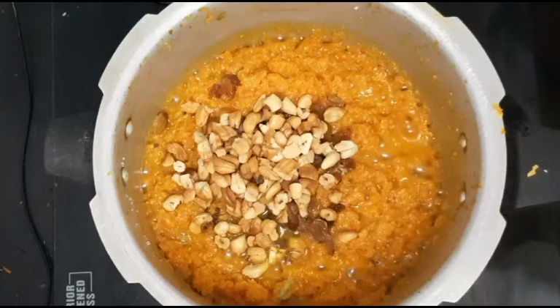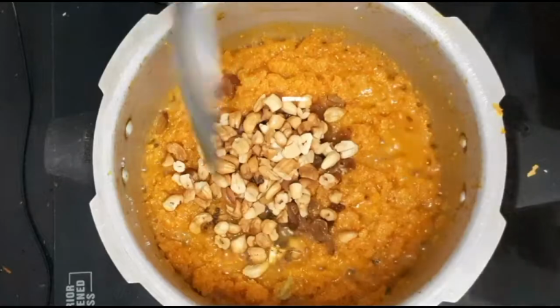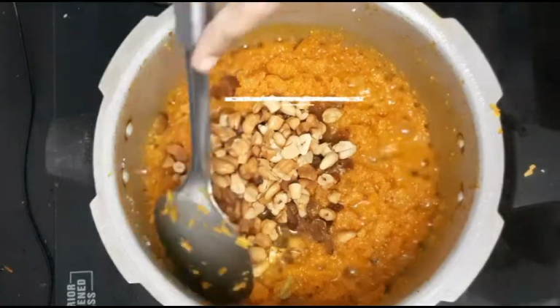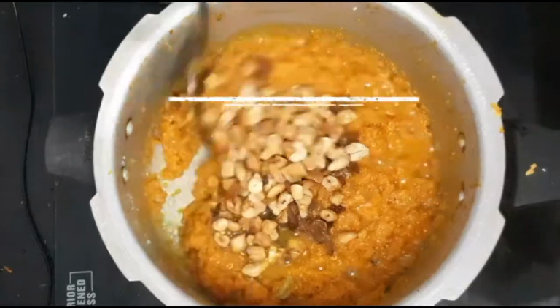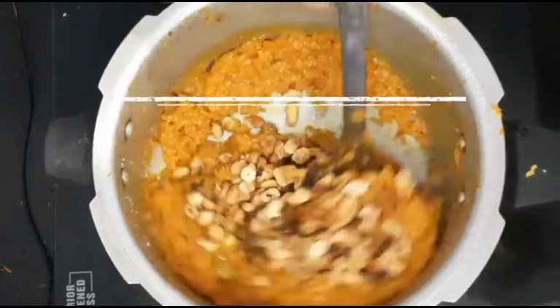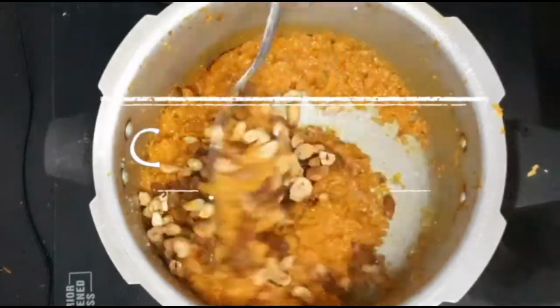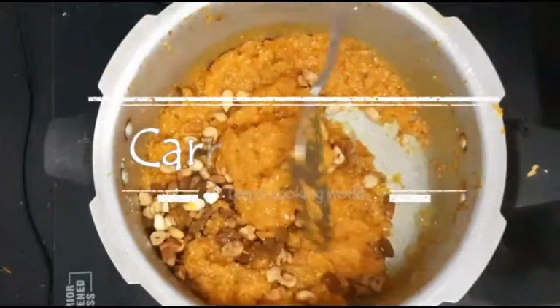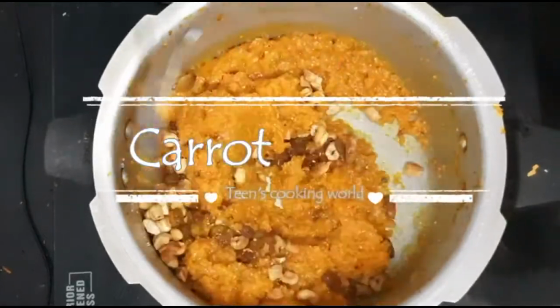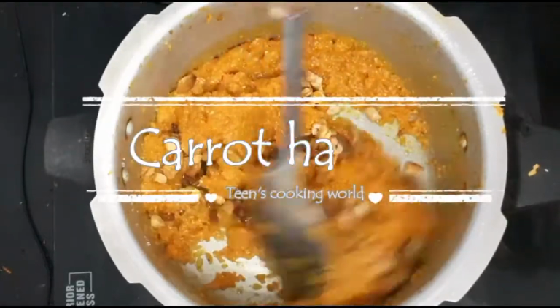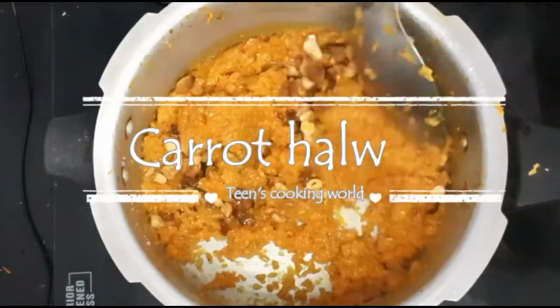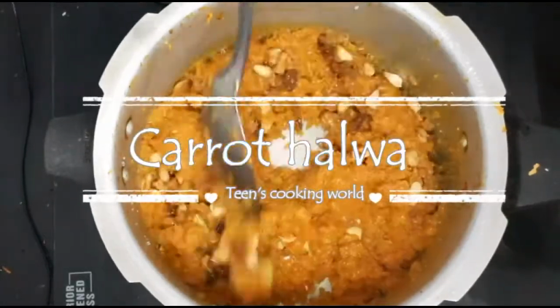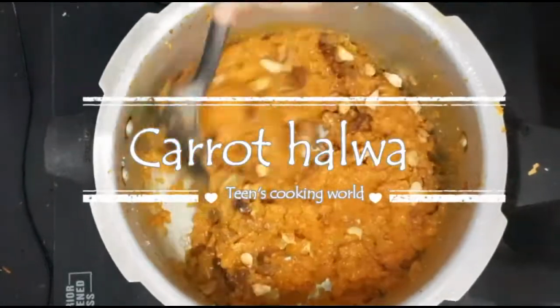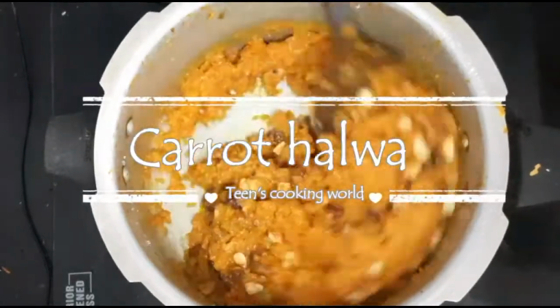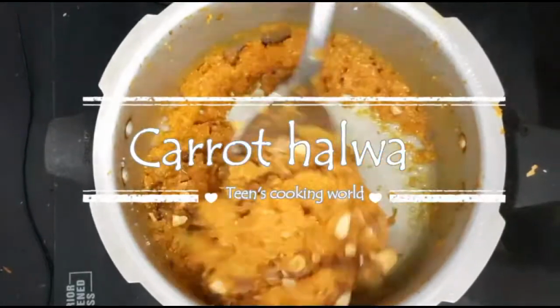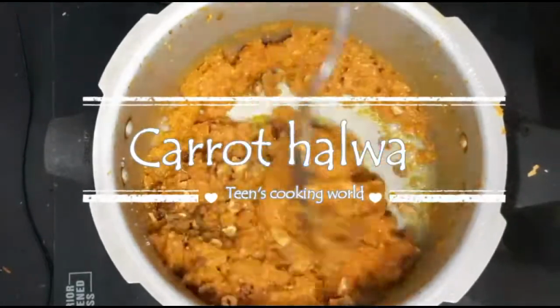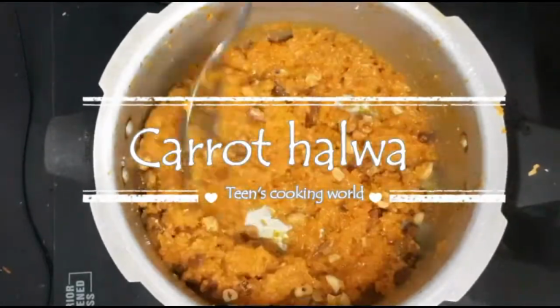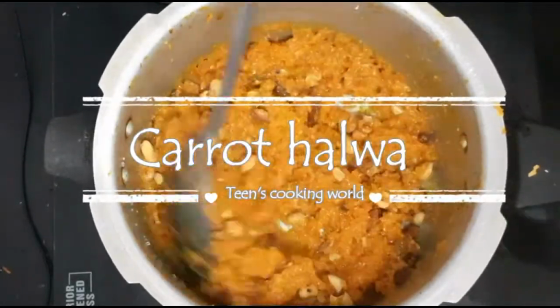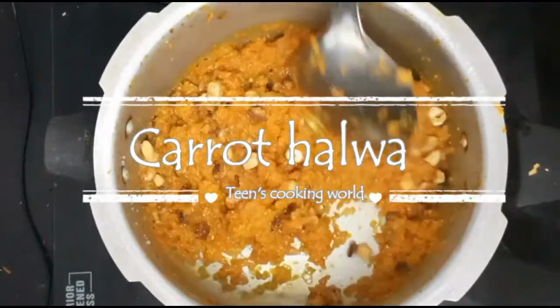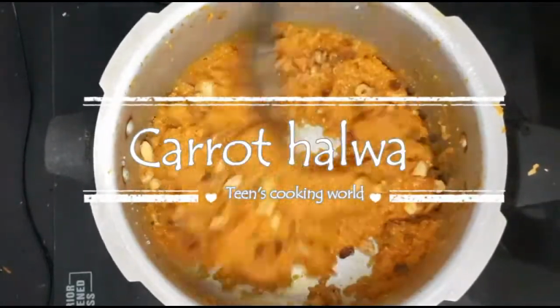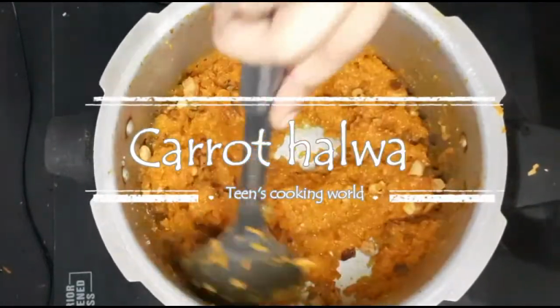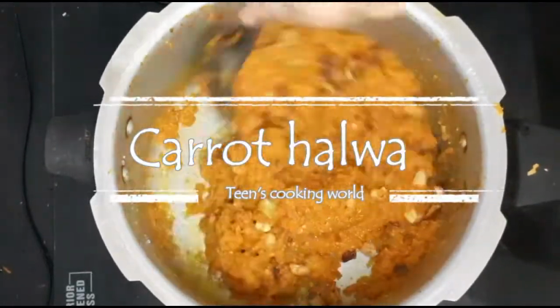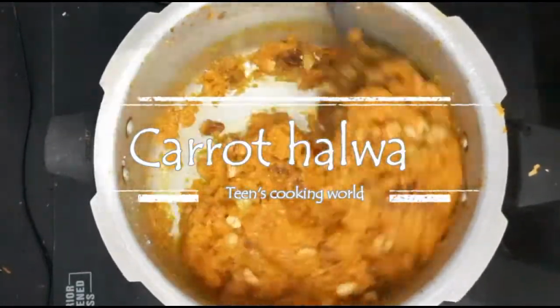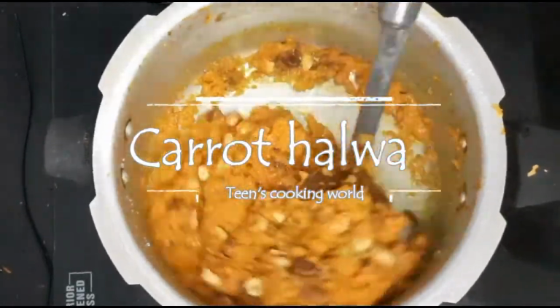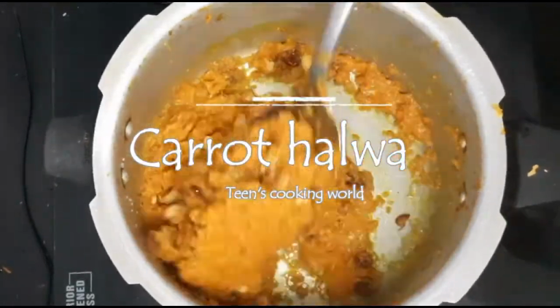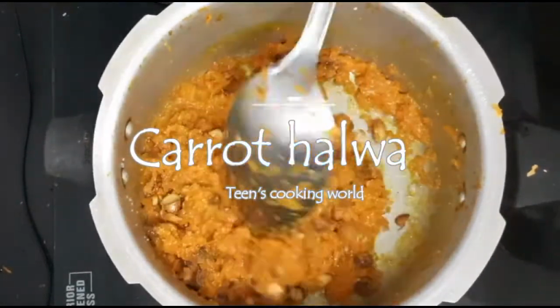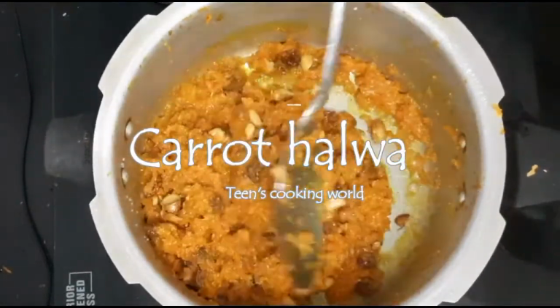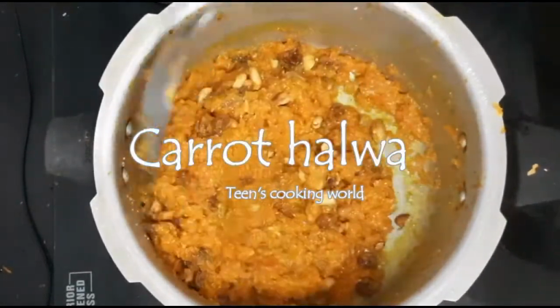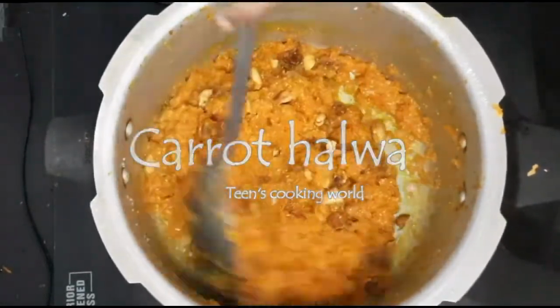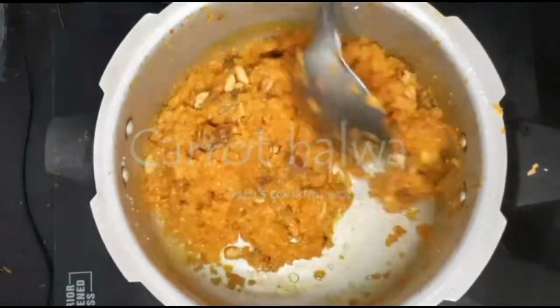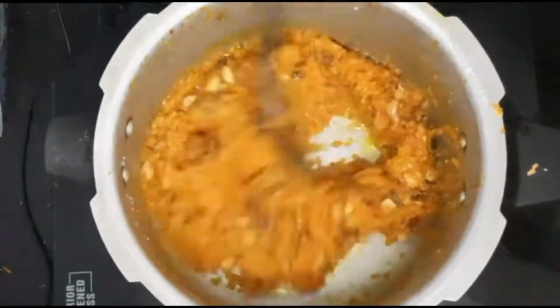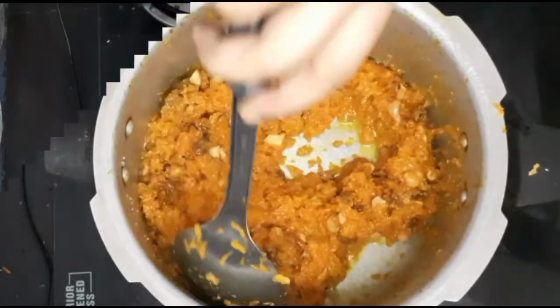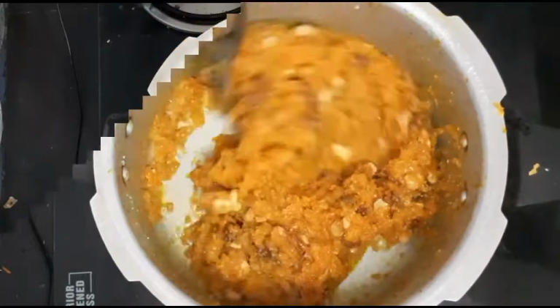Hey Lovelies! Welcome to Teens Cooking World. We are going to make a pressure cooker carrot.